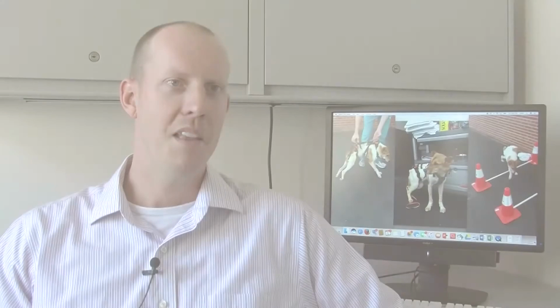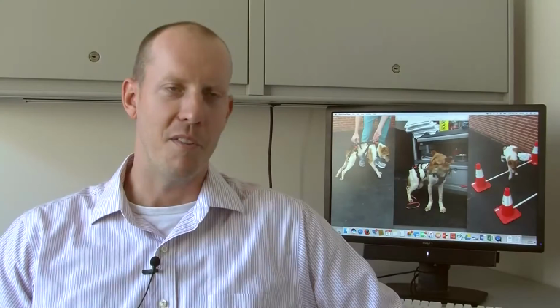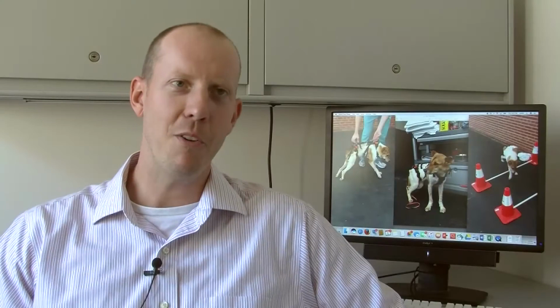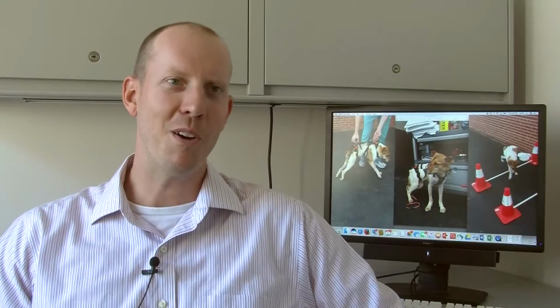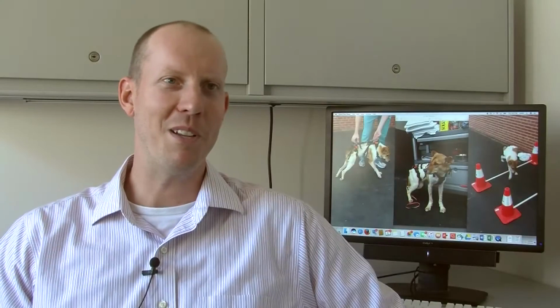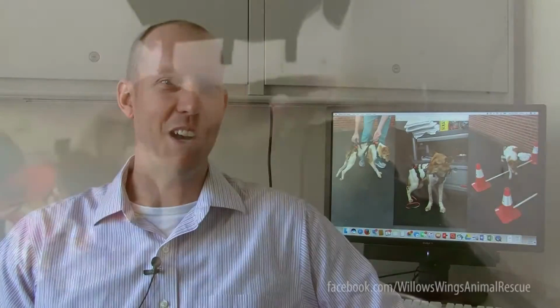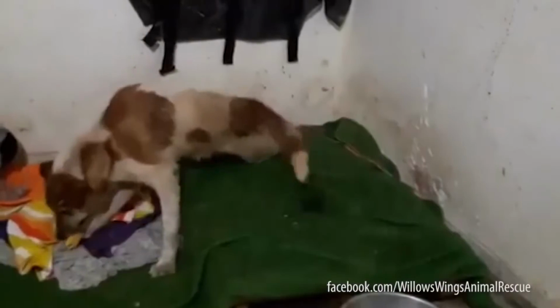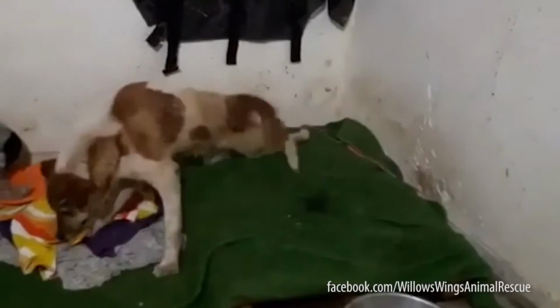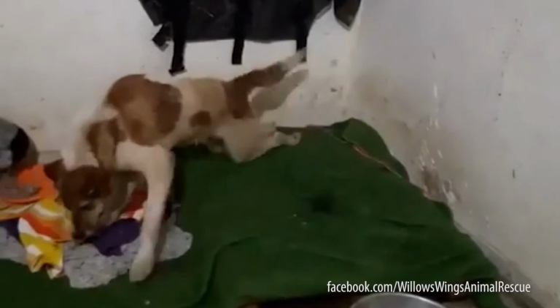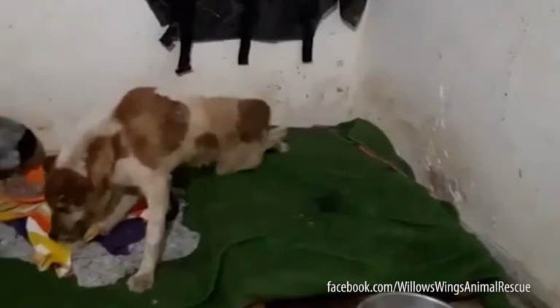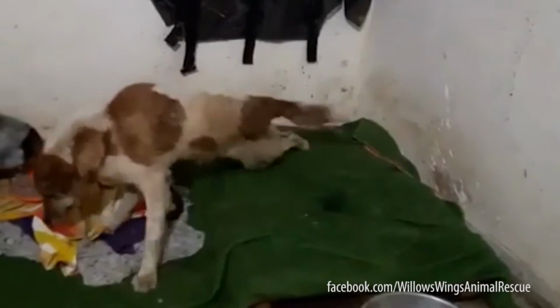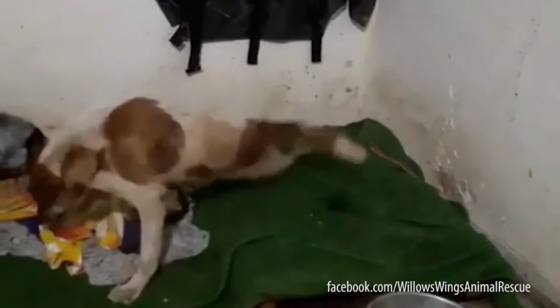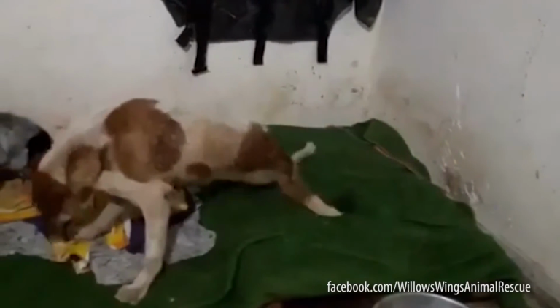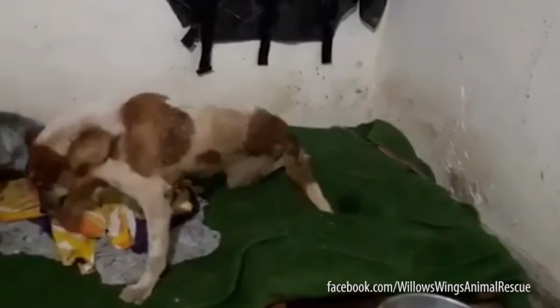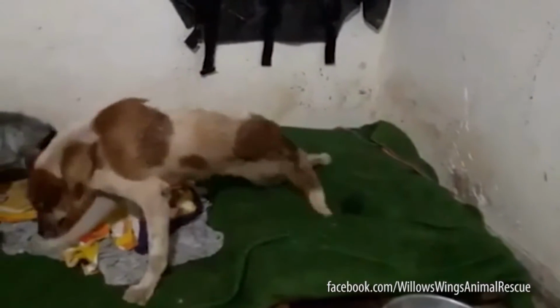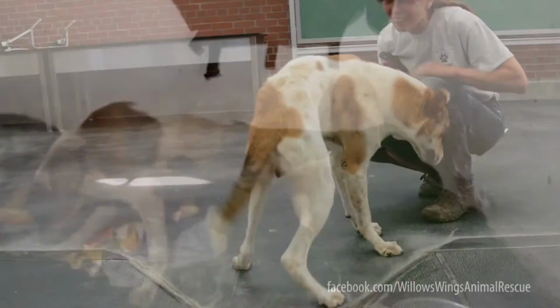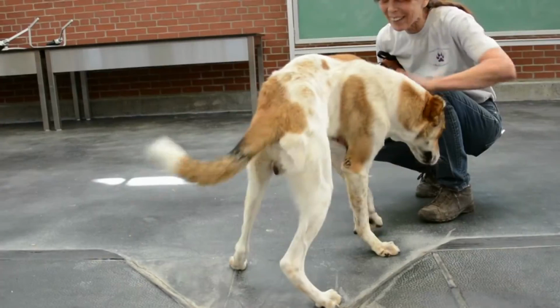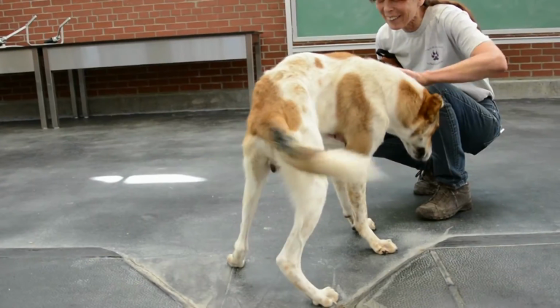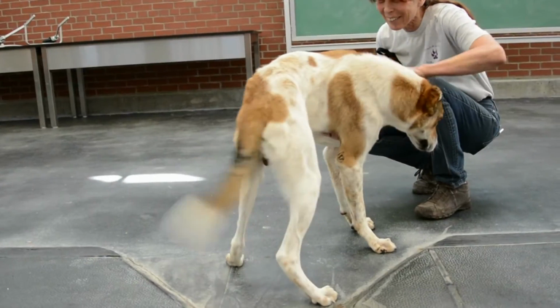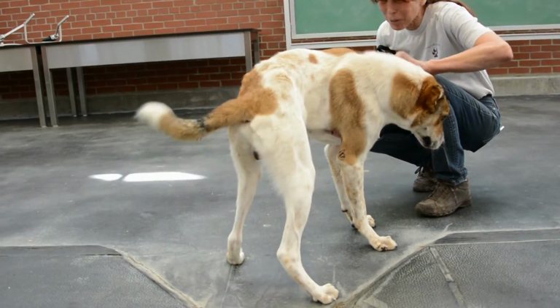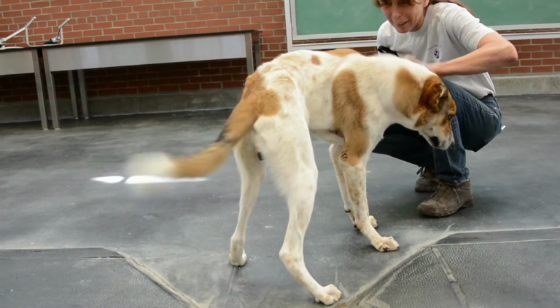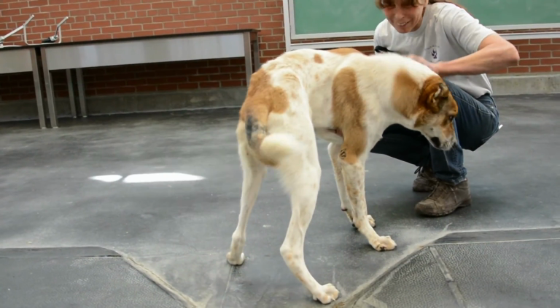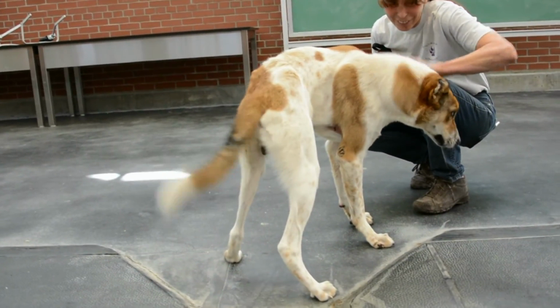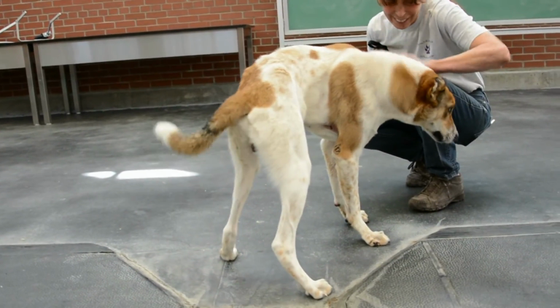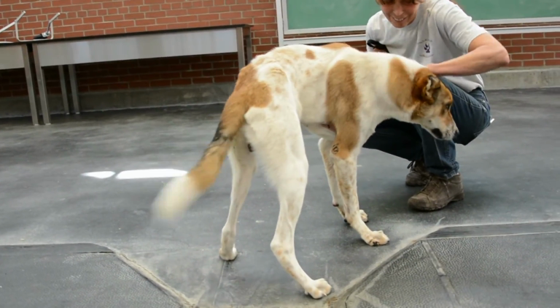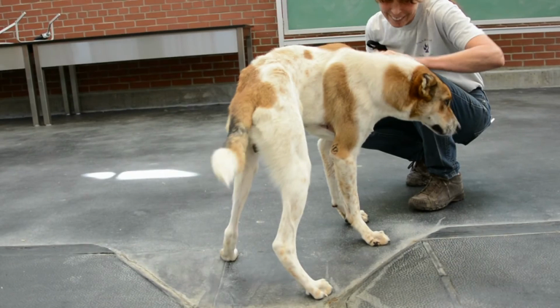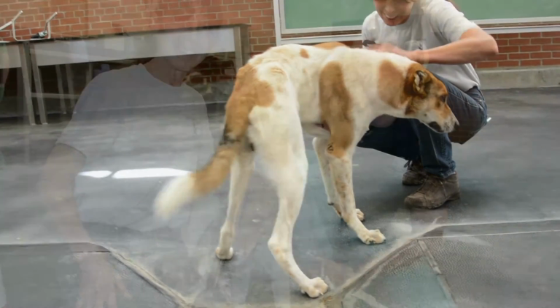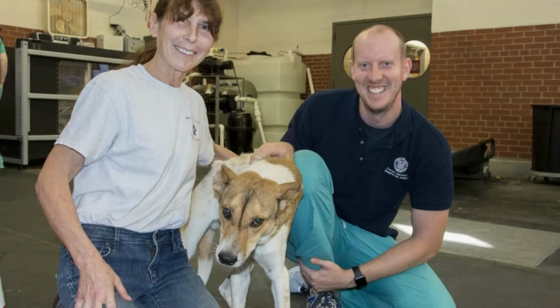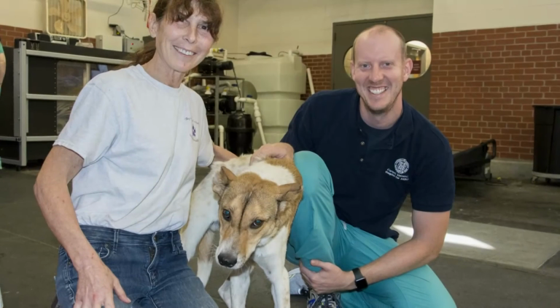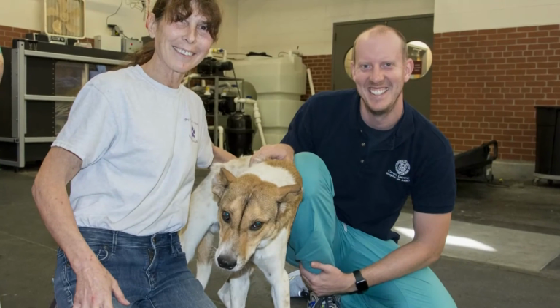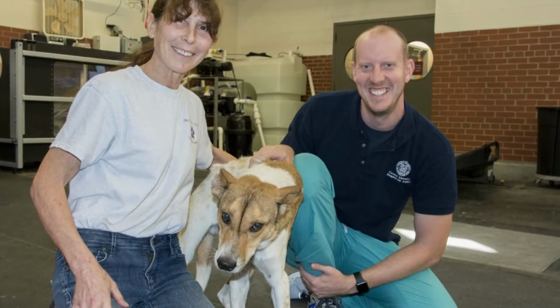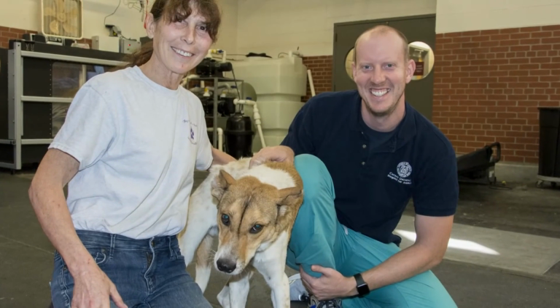My favorite part of my job is watching dogs like PARSA get better and improving the quality of life of these animals. That's just the best.